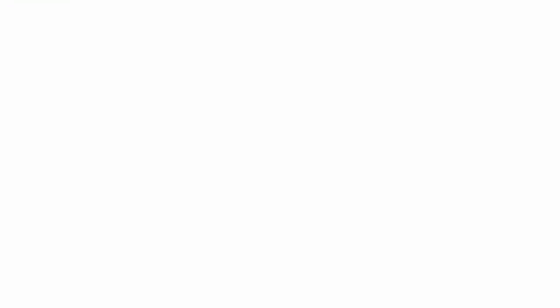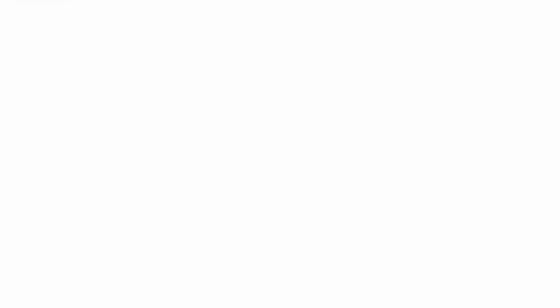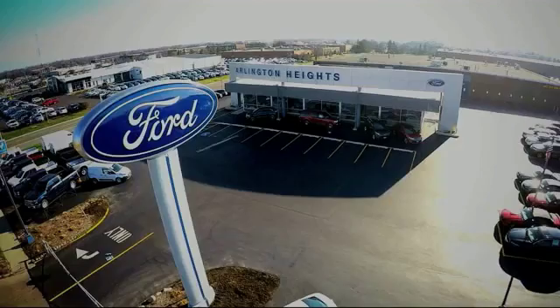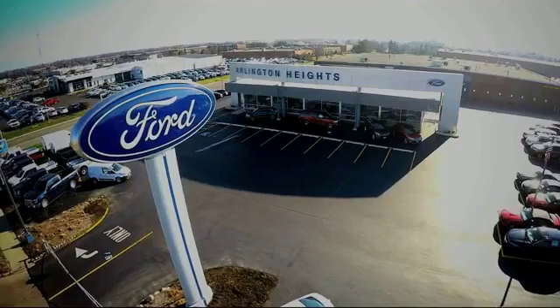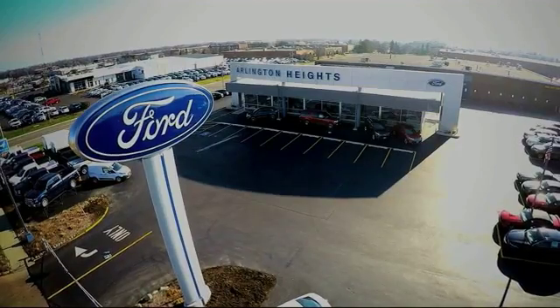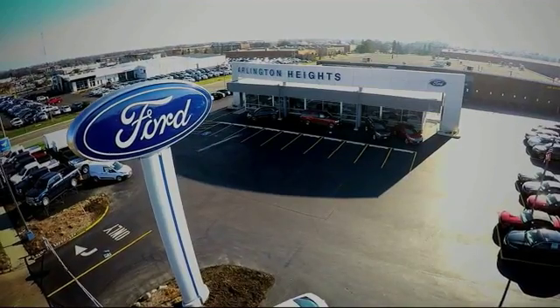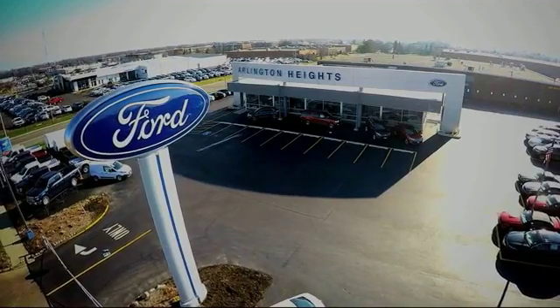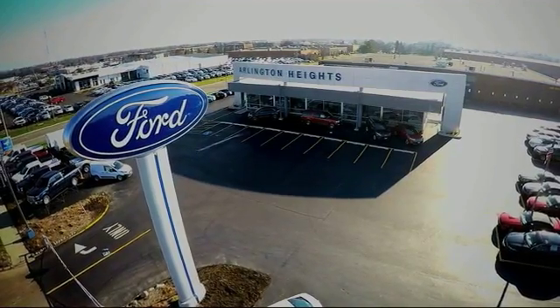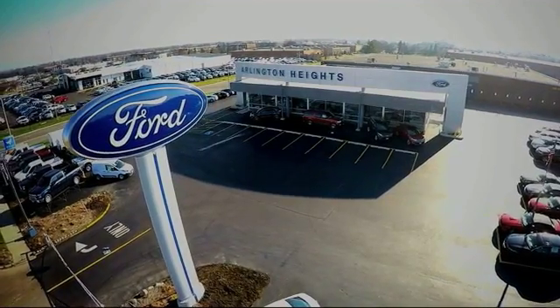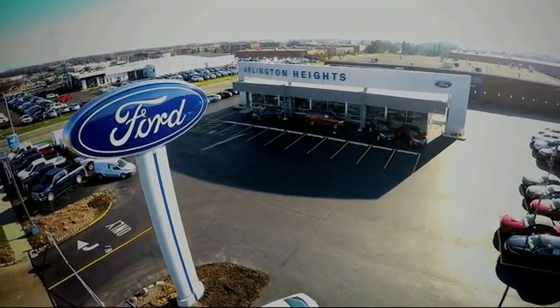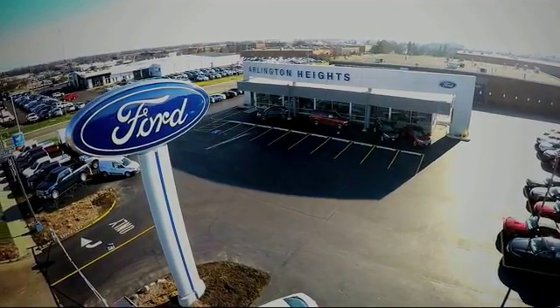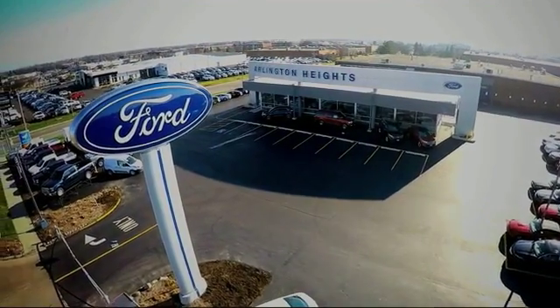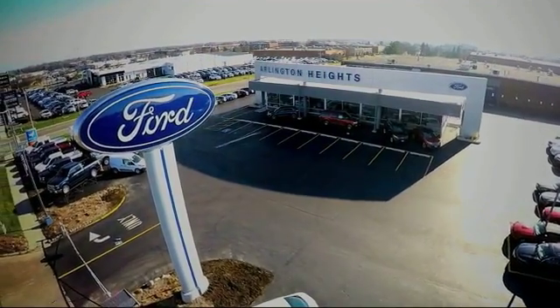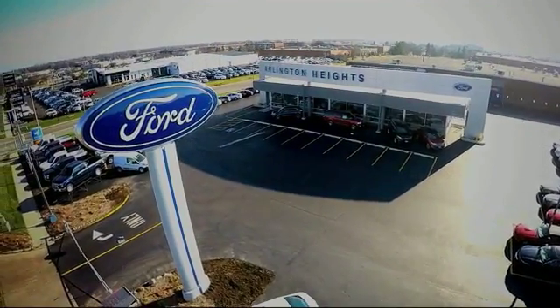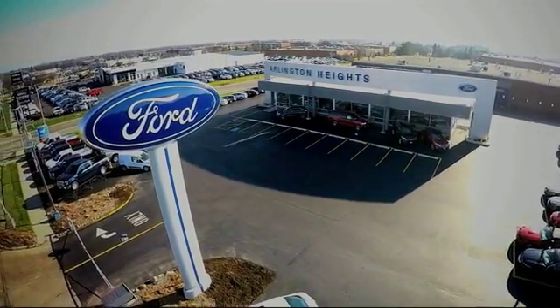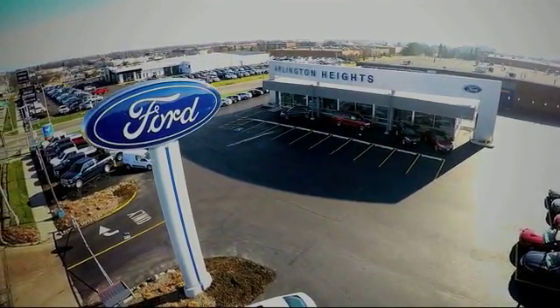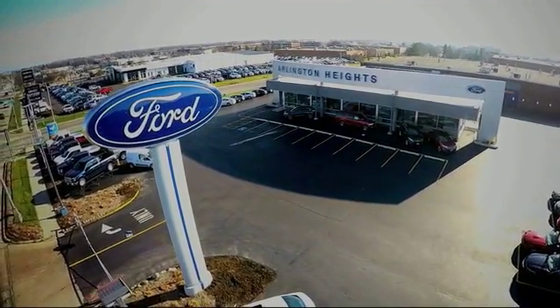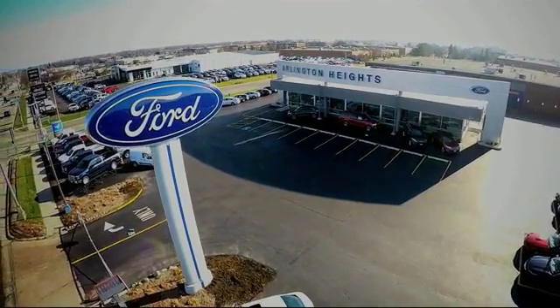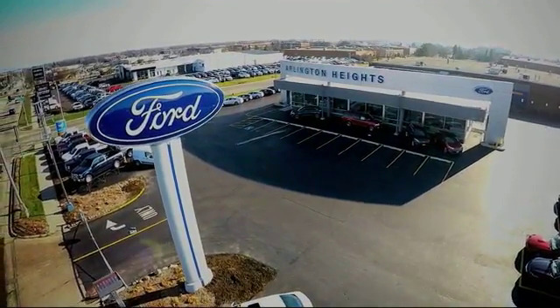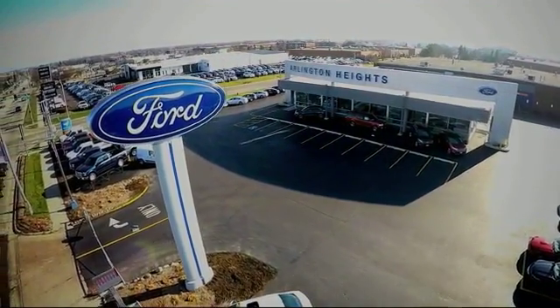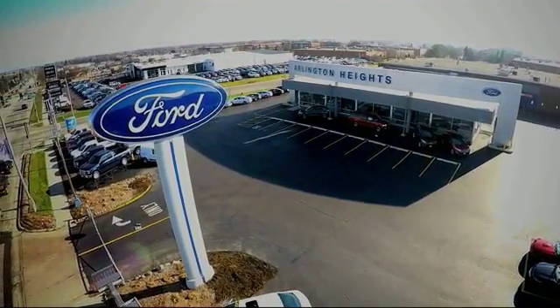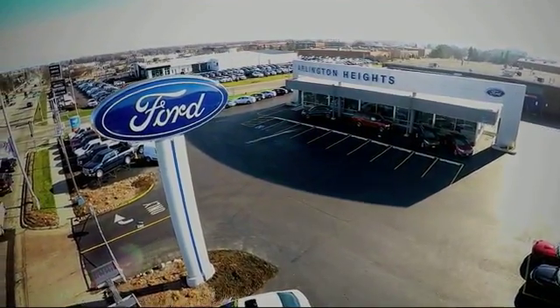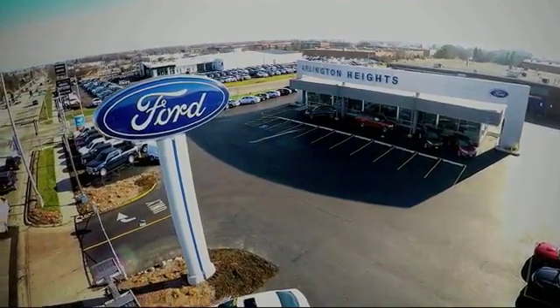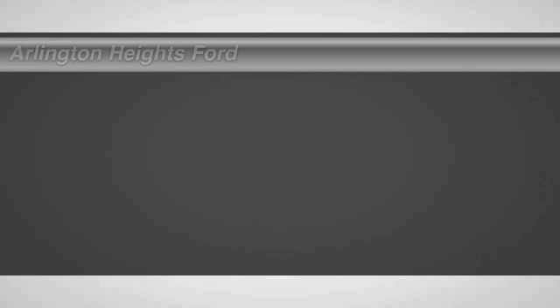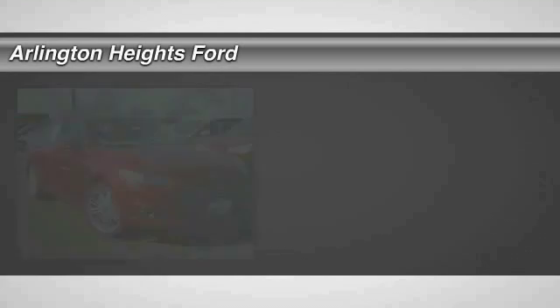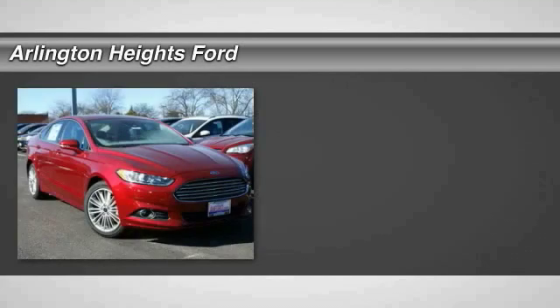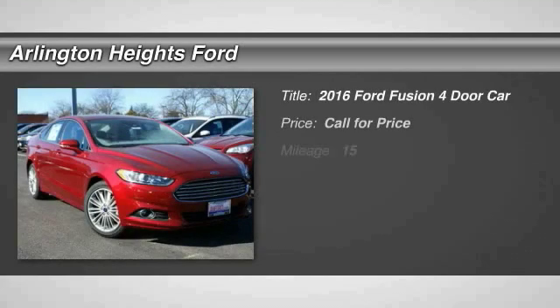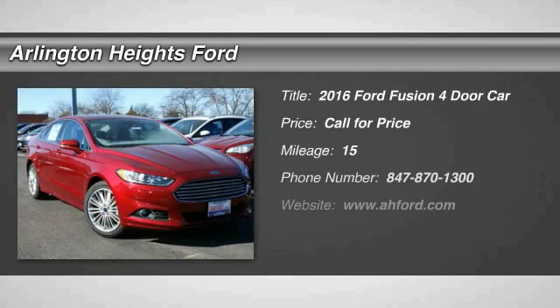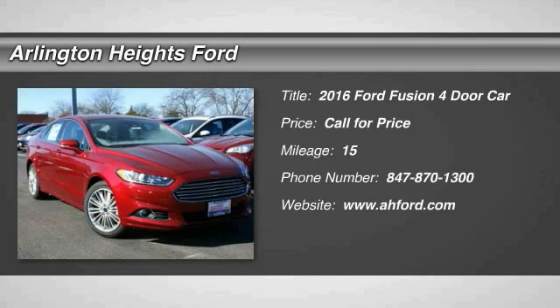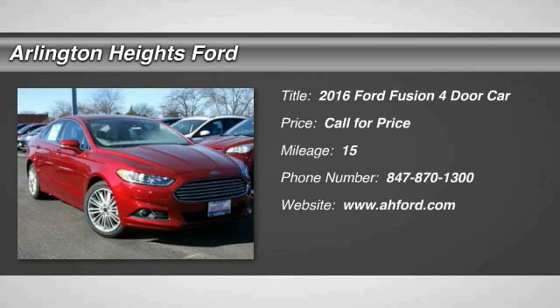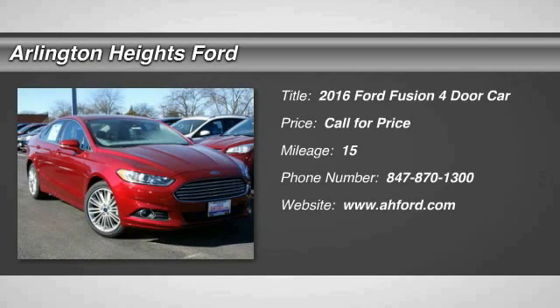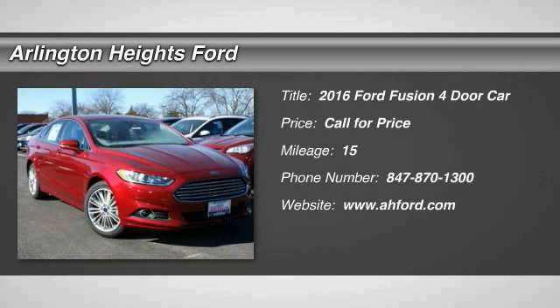For the best price, selection, and service, visit Arlington Heights Ford. 2016 Fusion.